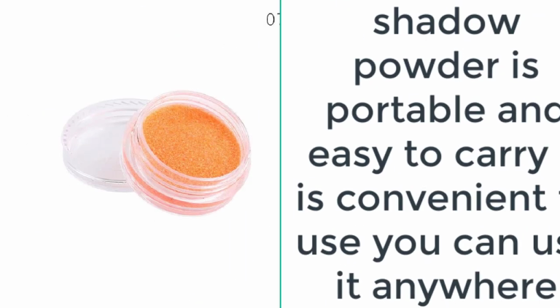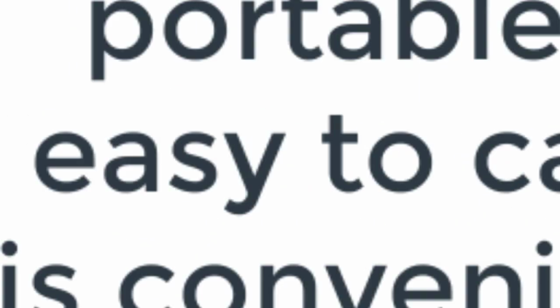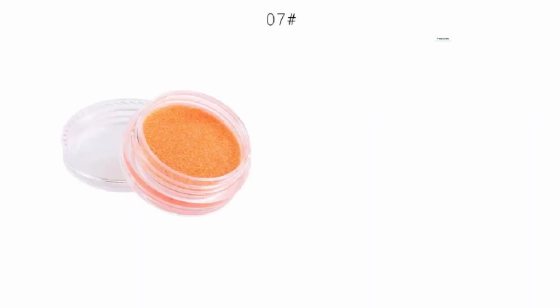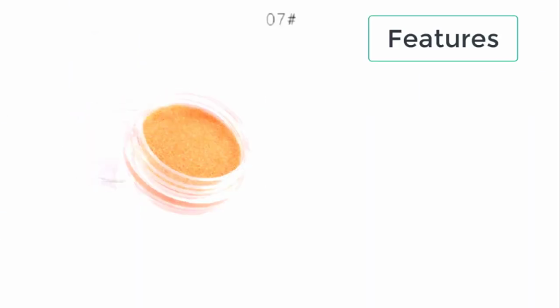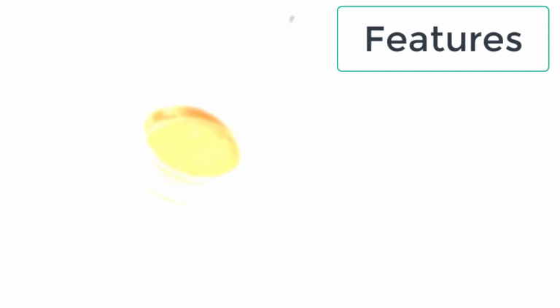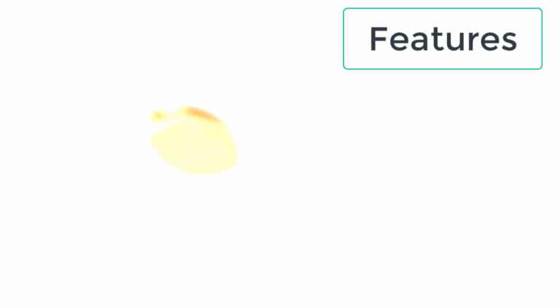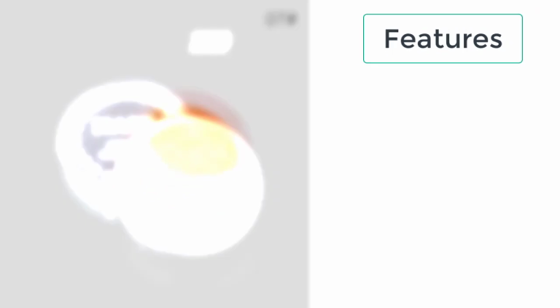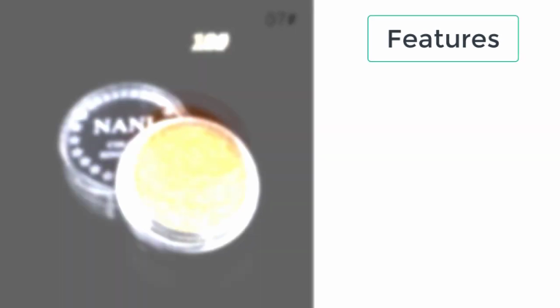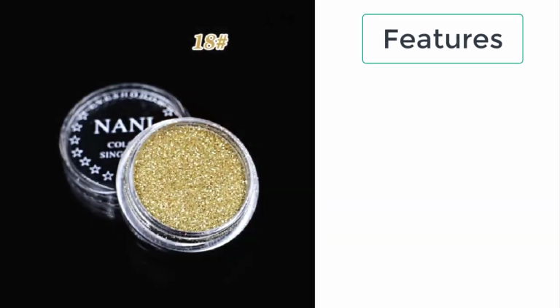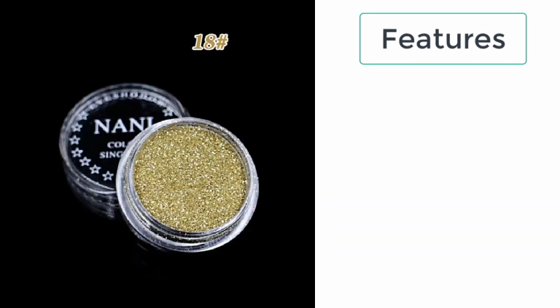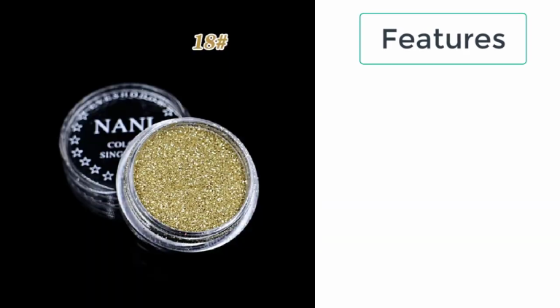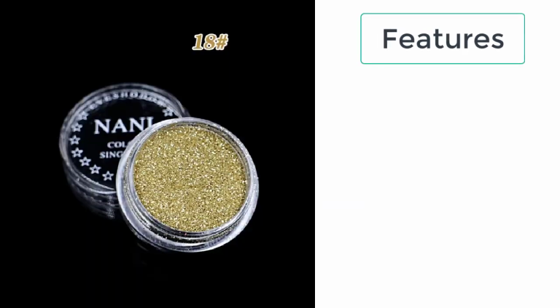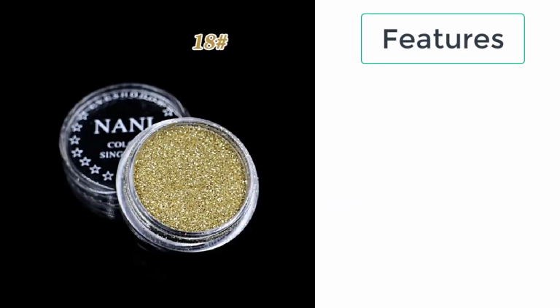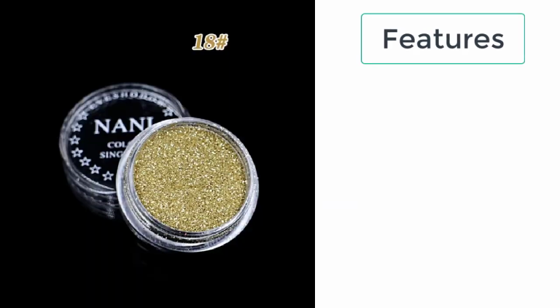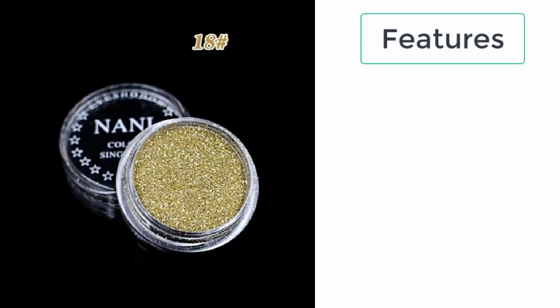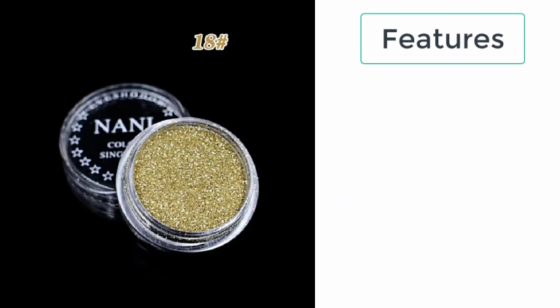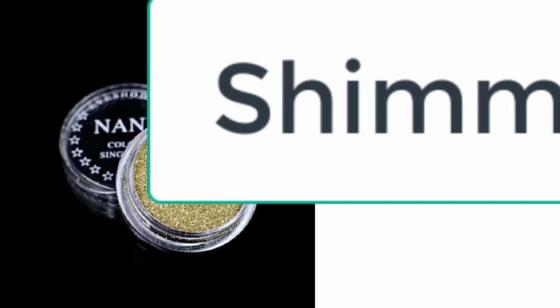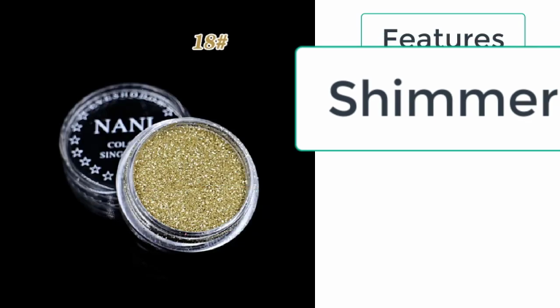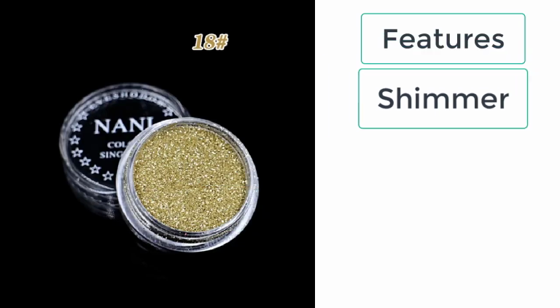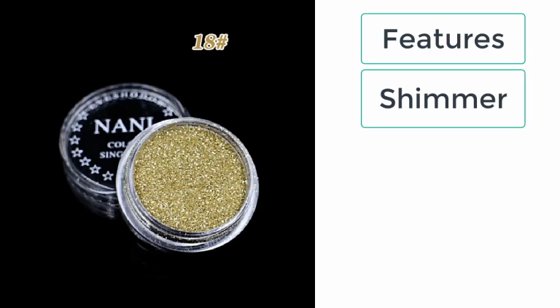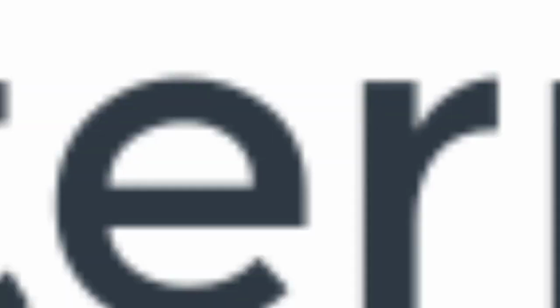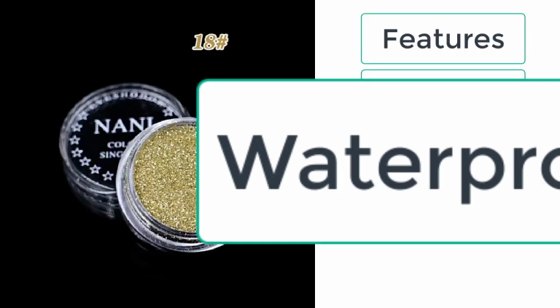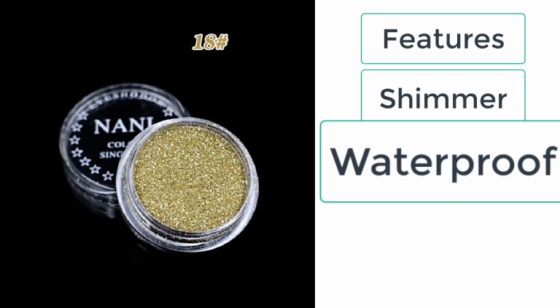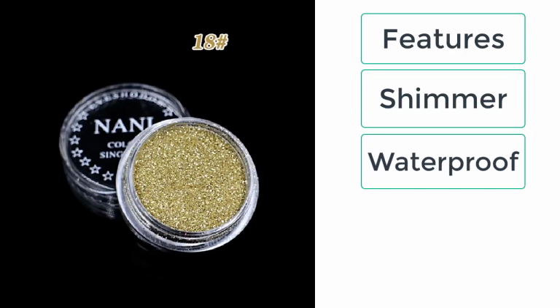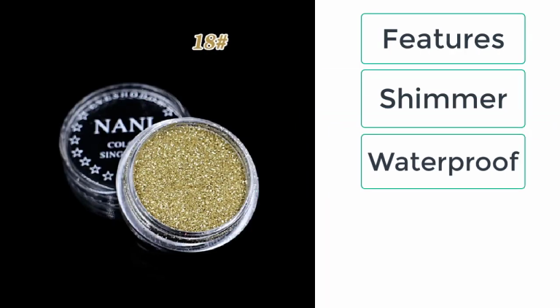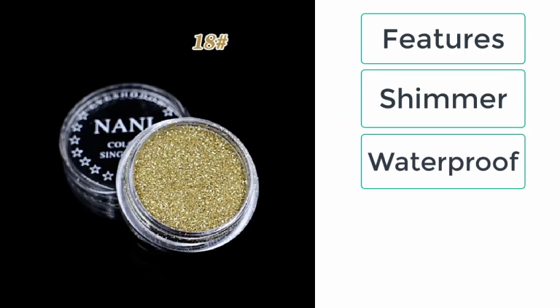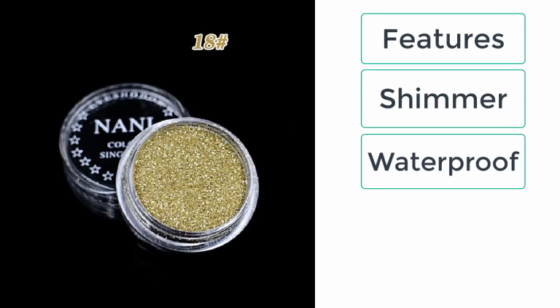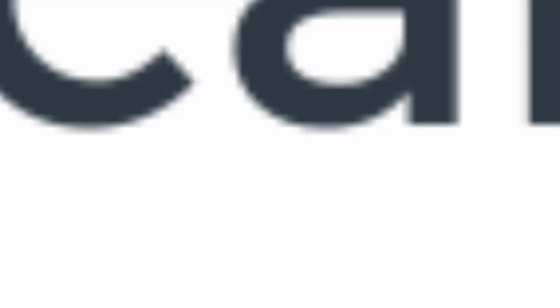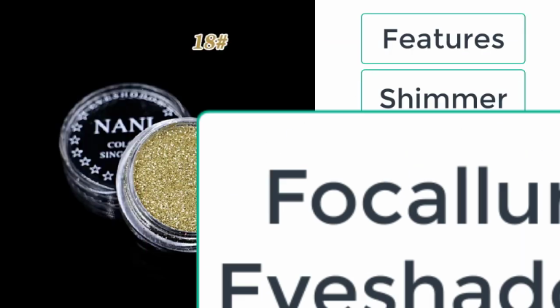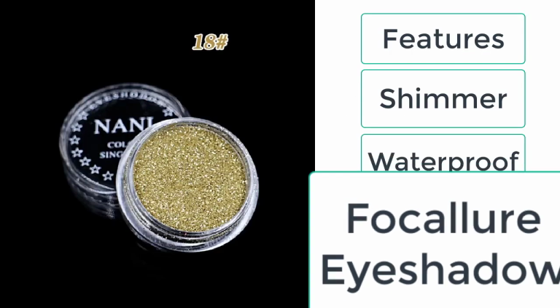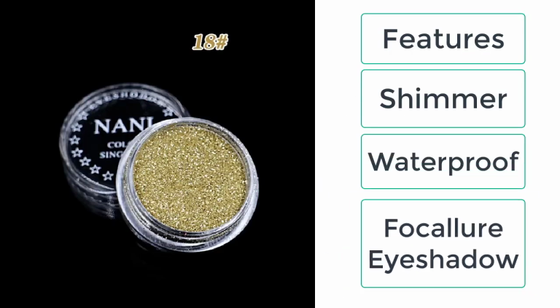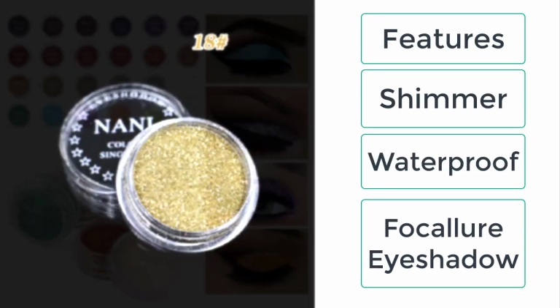These are the features of glitter eye shadow powder: shimmer, waterproof, focal or eyeshadow.